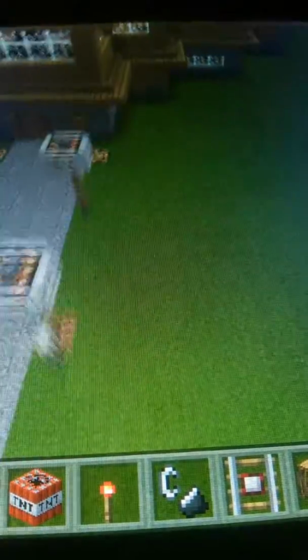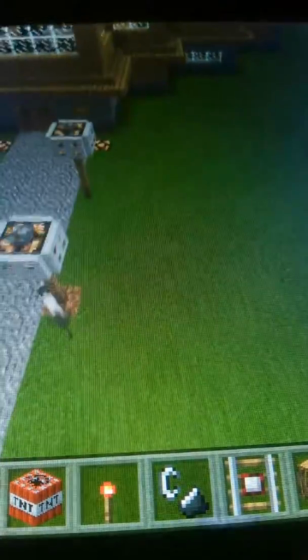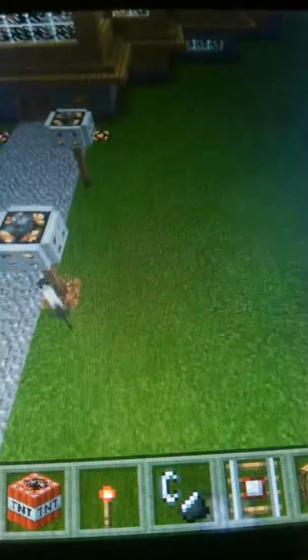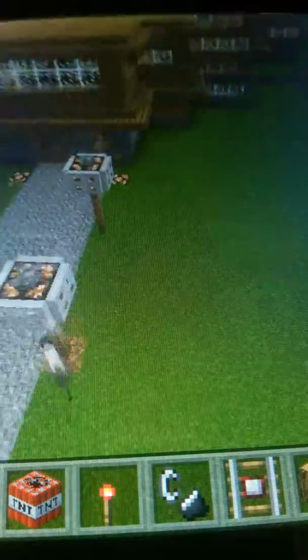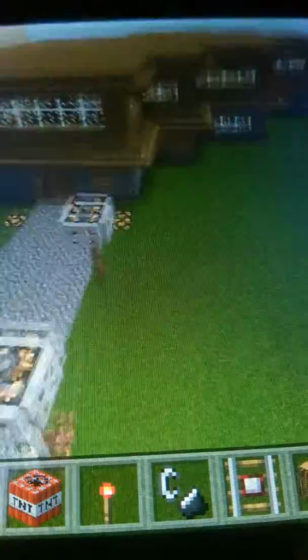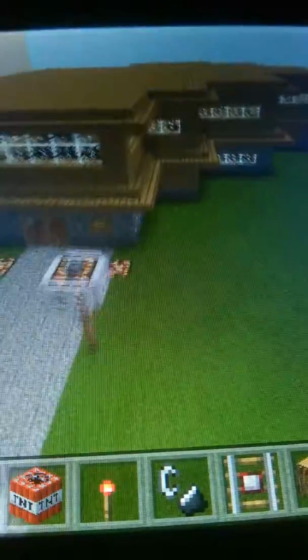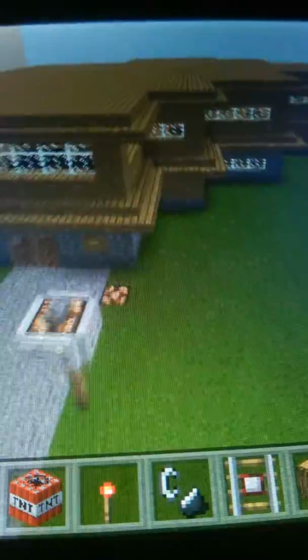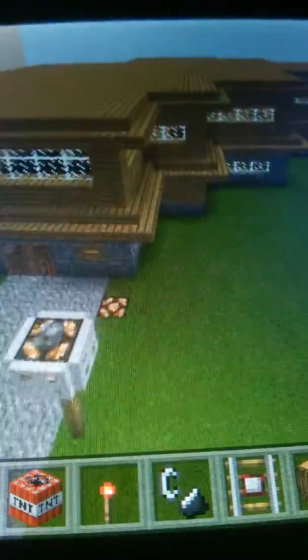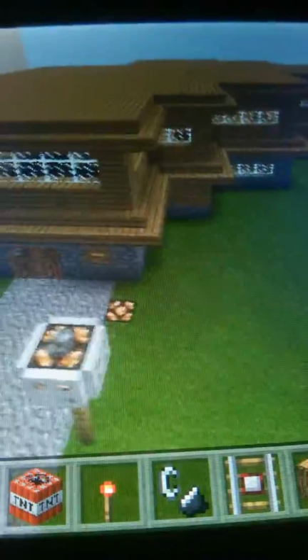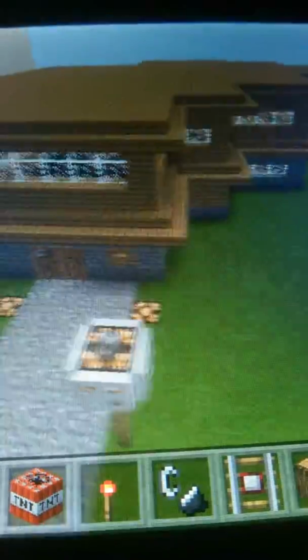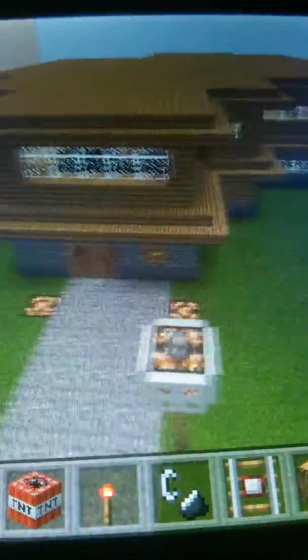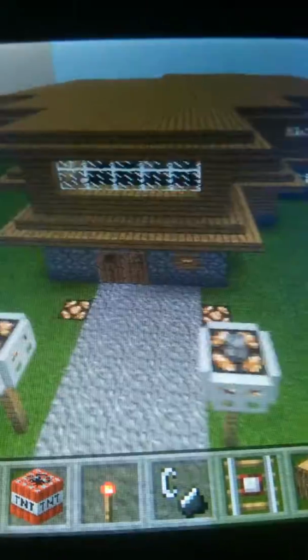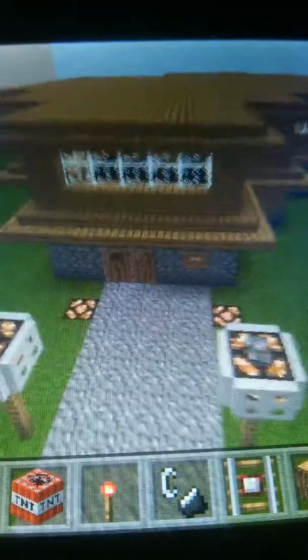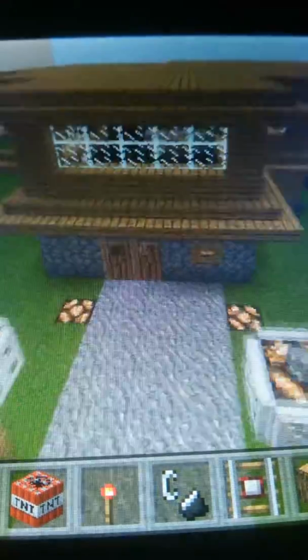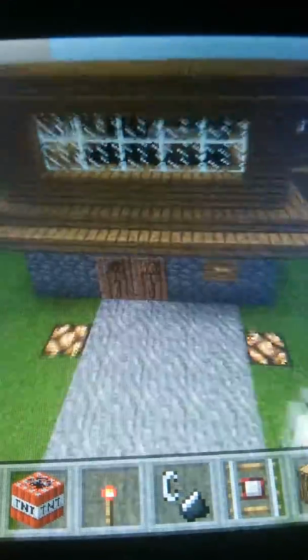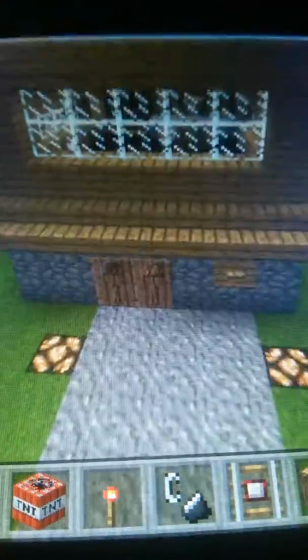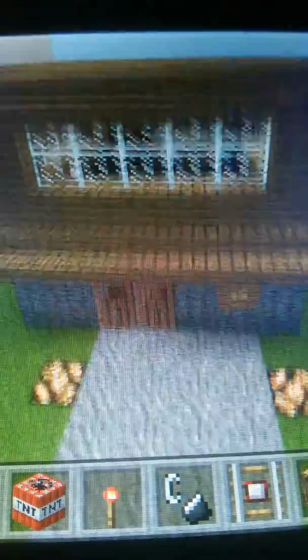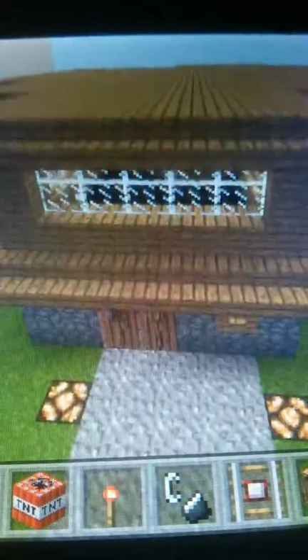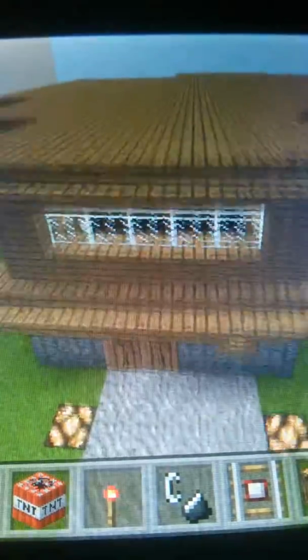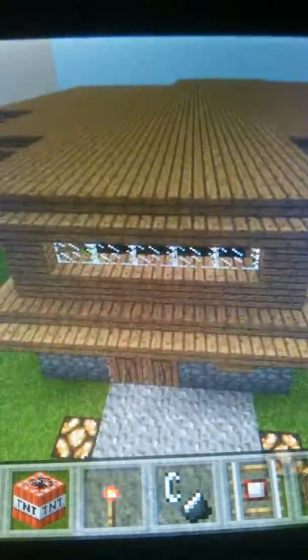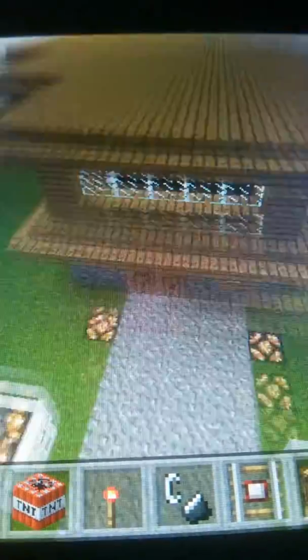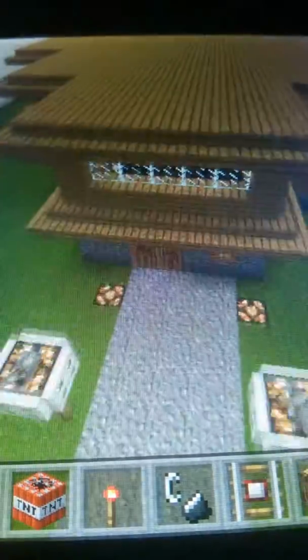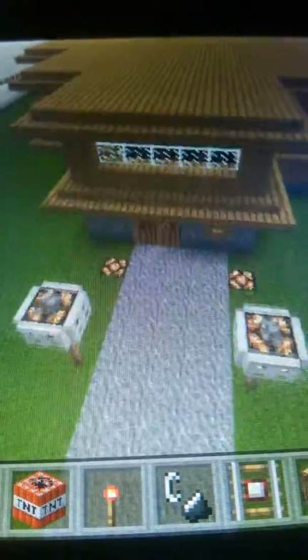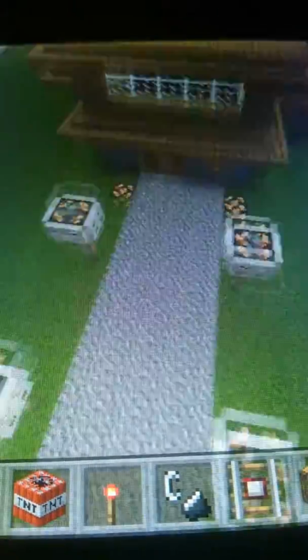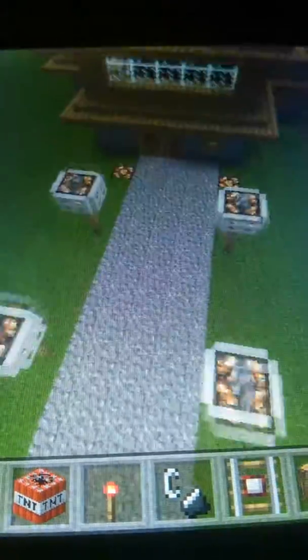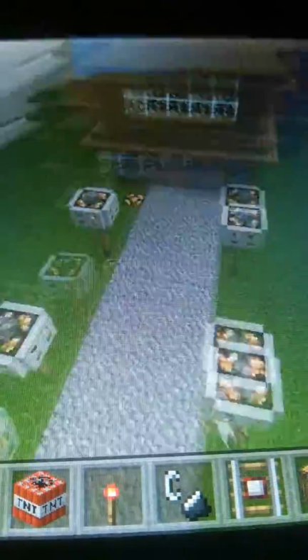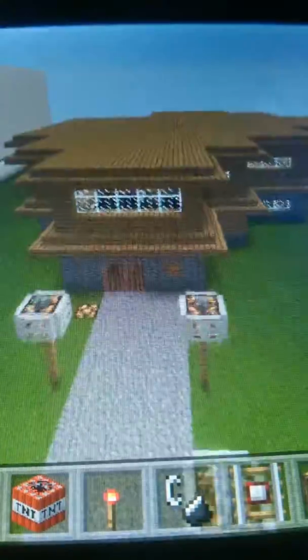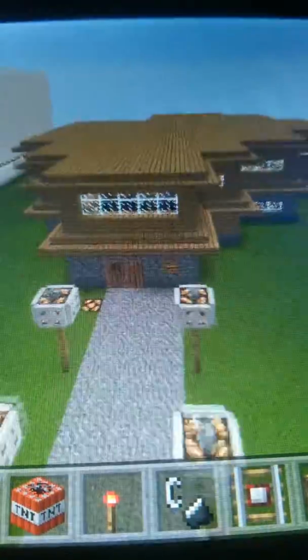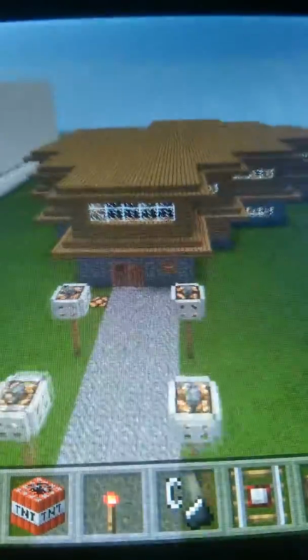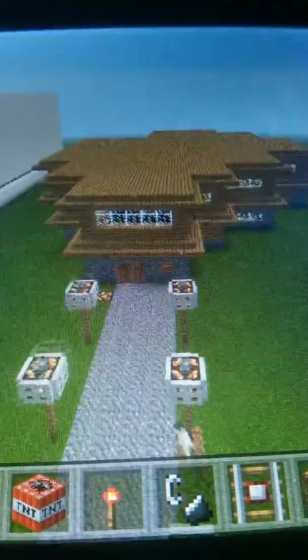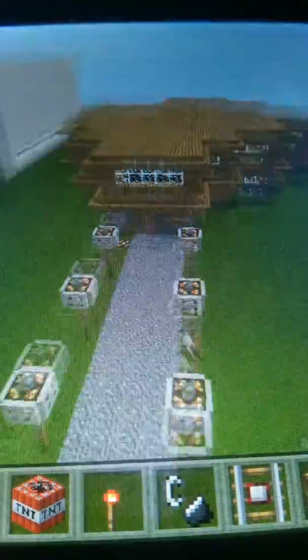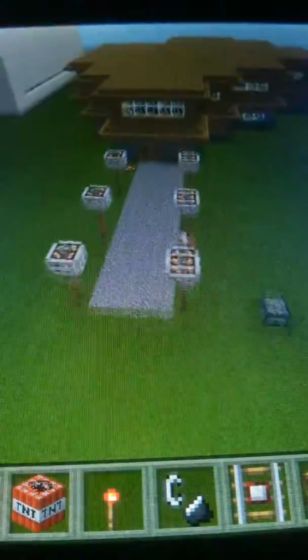You should have overhangs, and you should have double windows or lots of windows in your house. It doesn't matter if it's double or just single, but I recommend double windows in the front just so it would look a lot better. As you can see, this is my house.